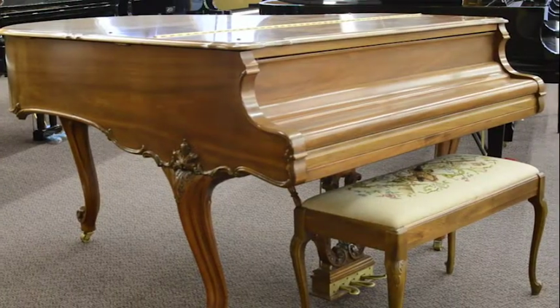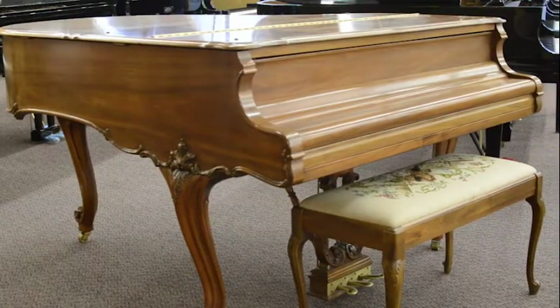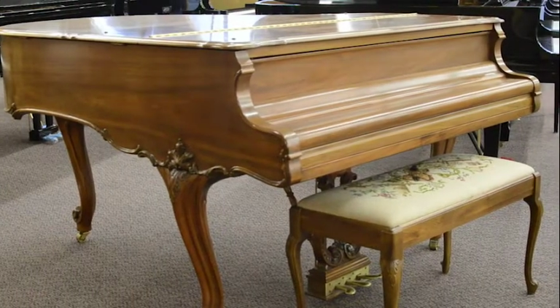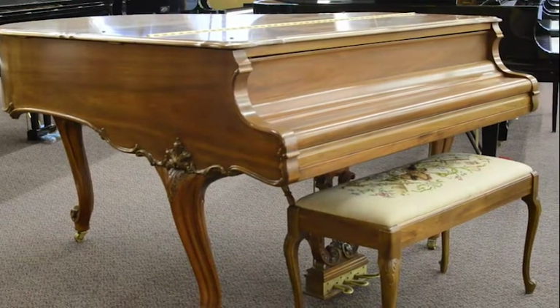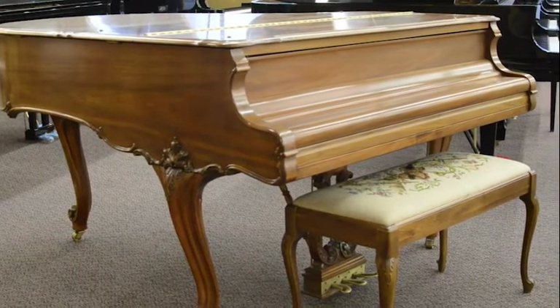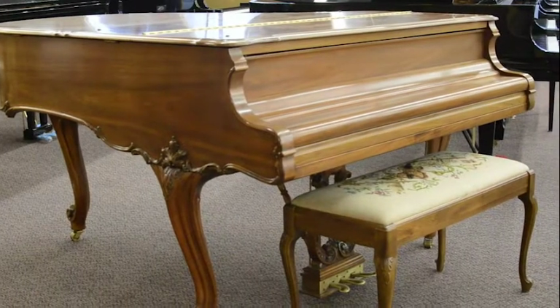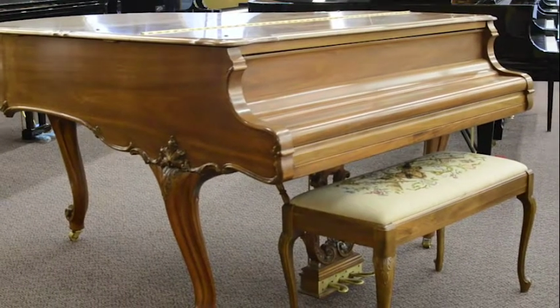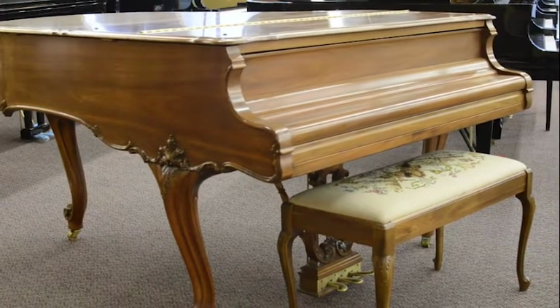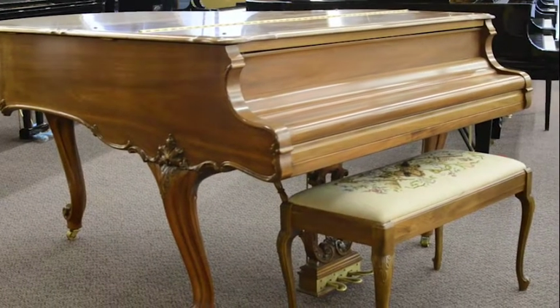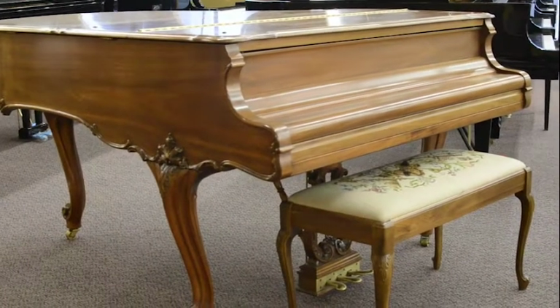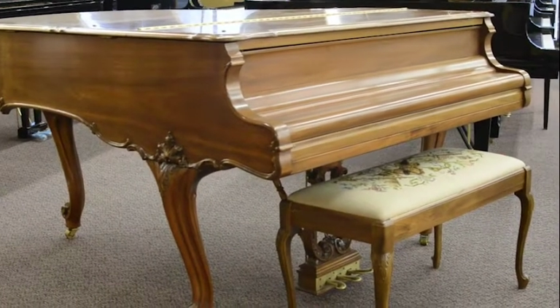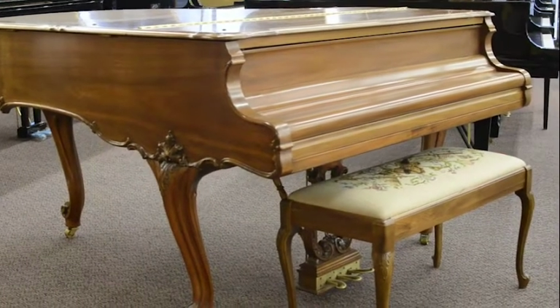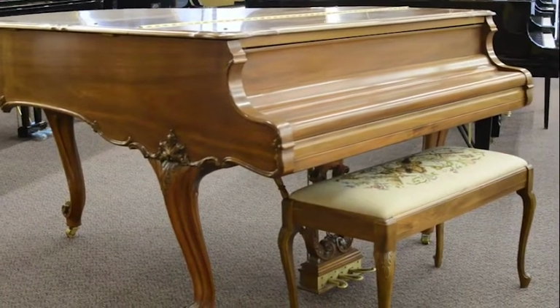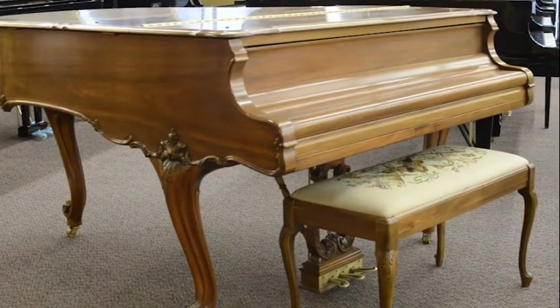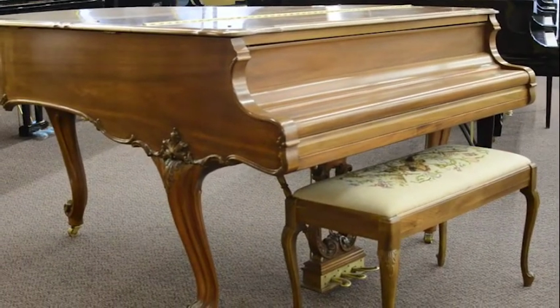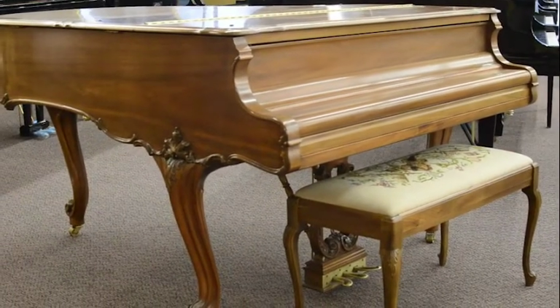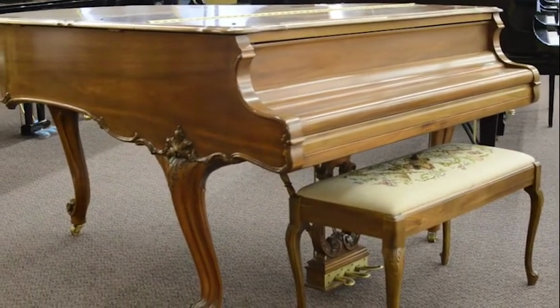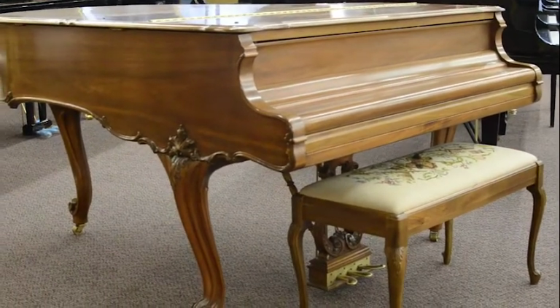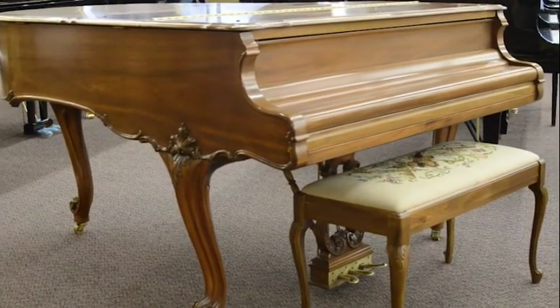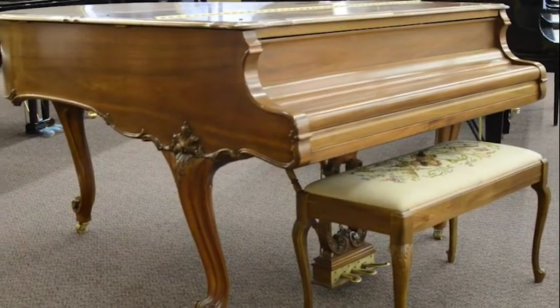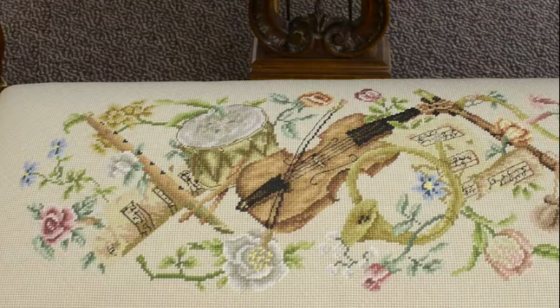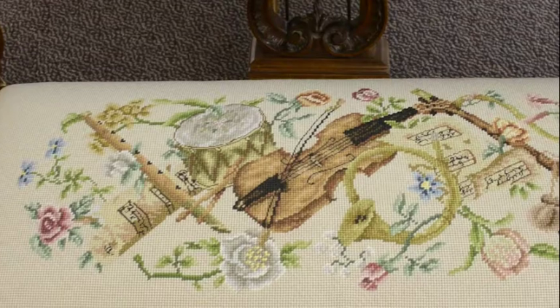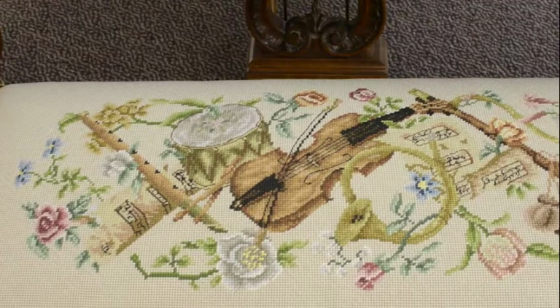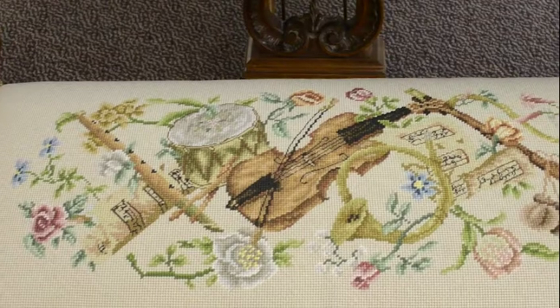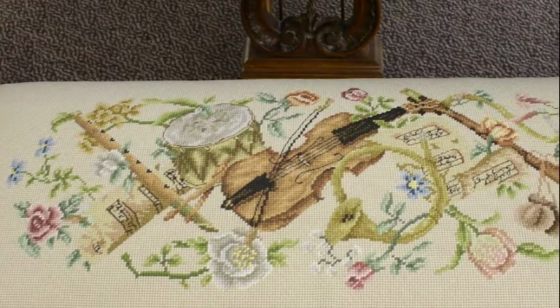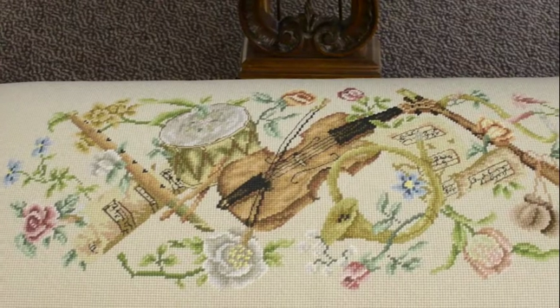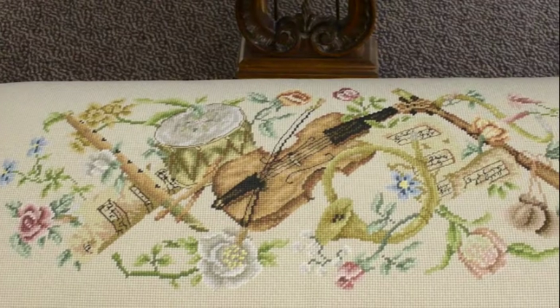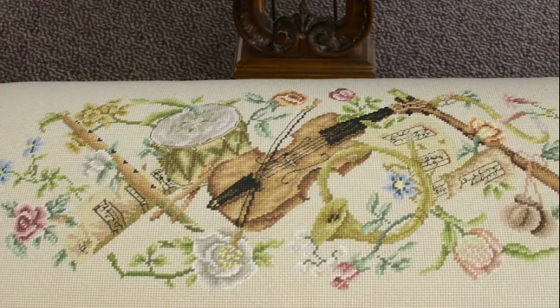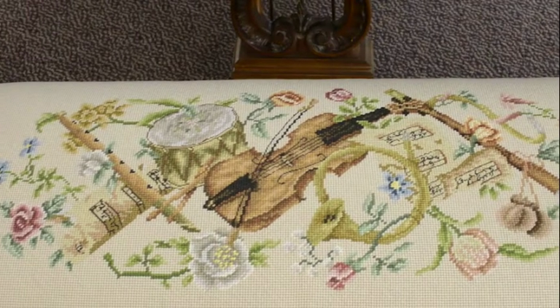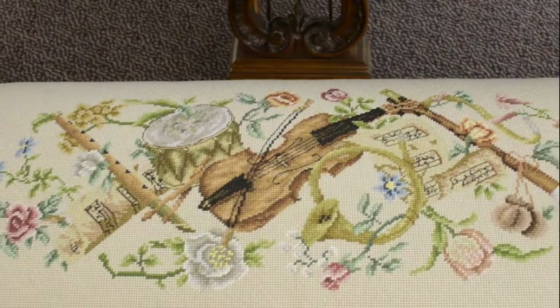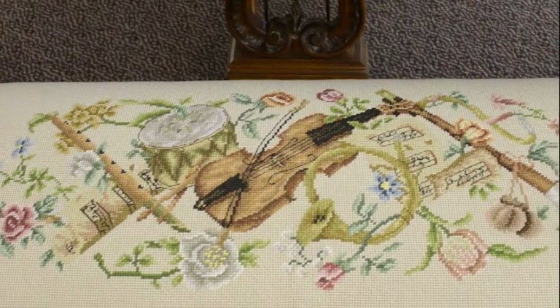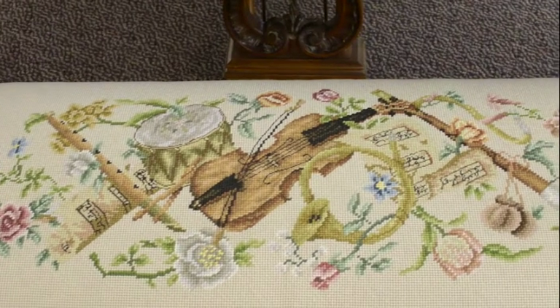The unique matching bench has an embroidered cloth top with storage.